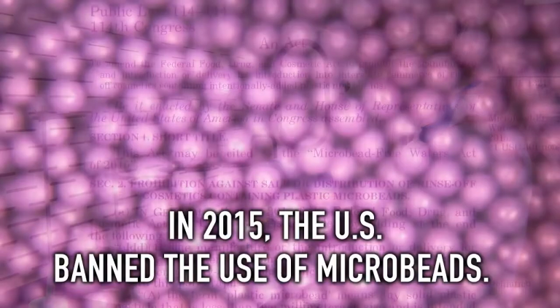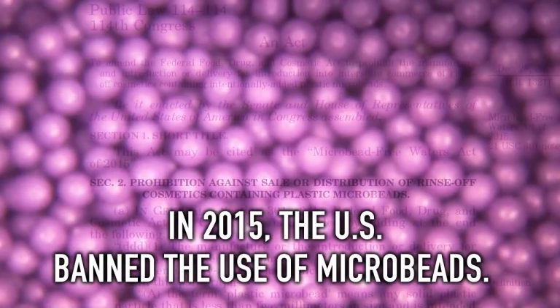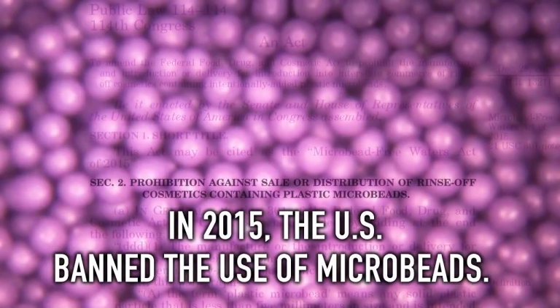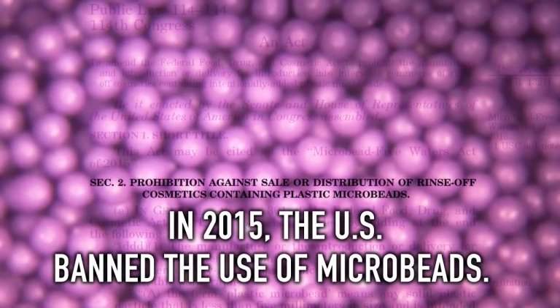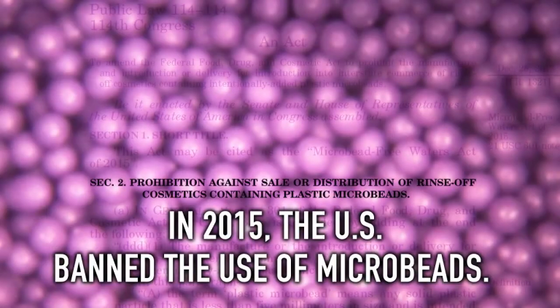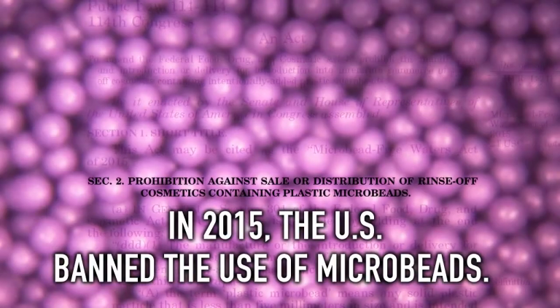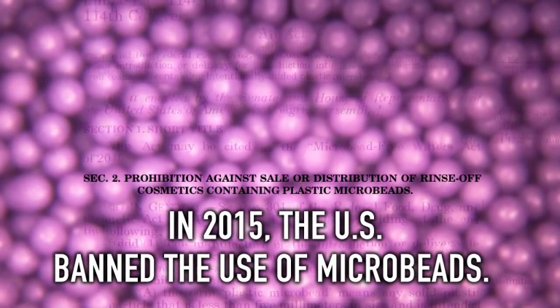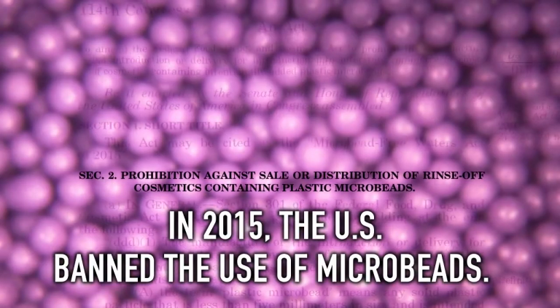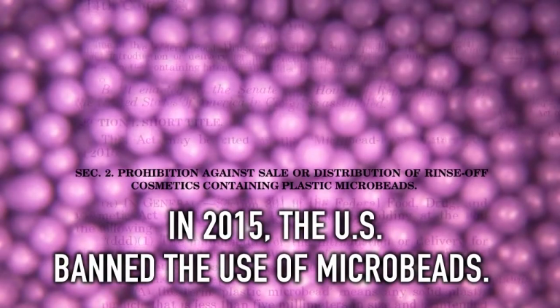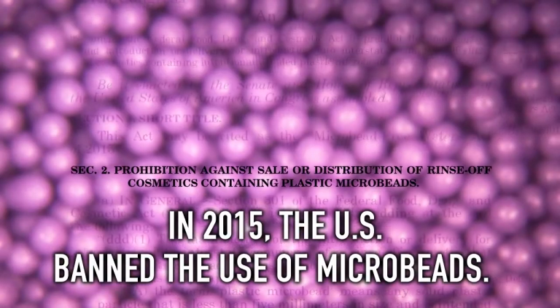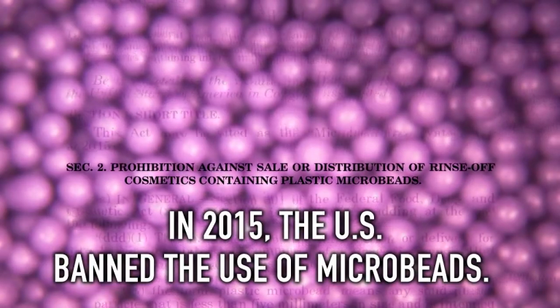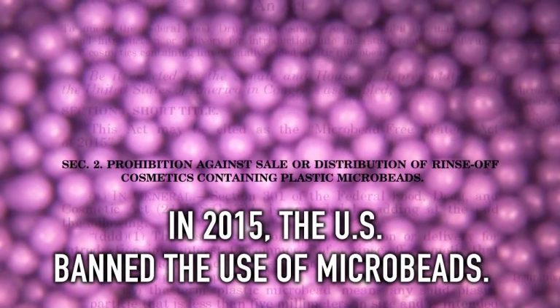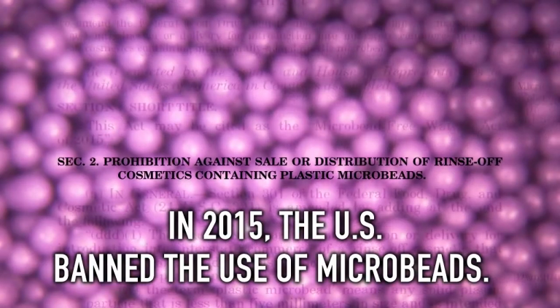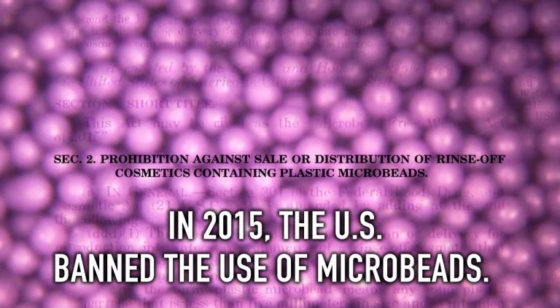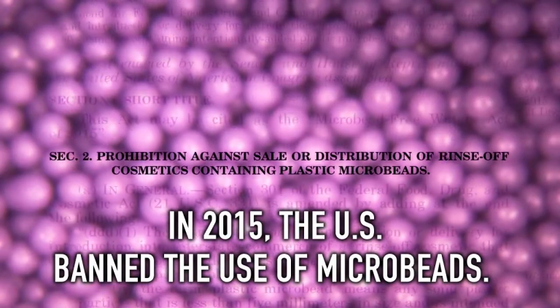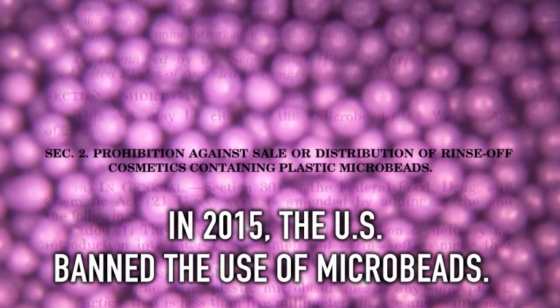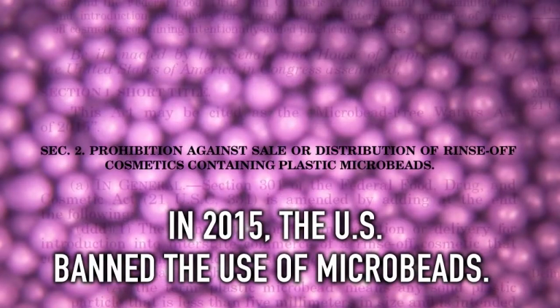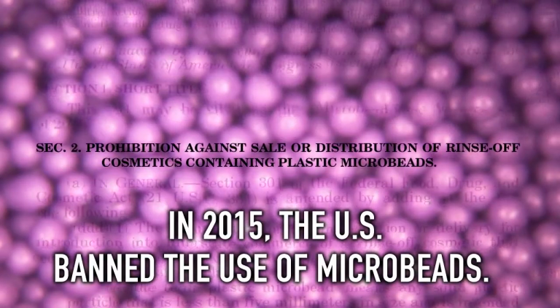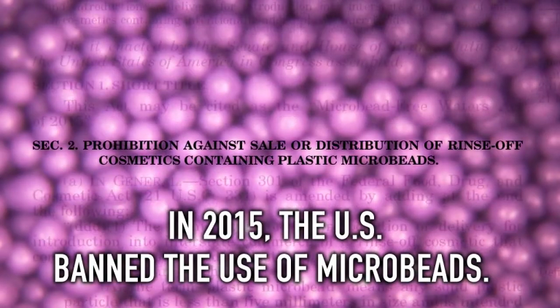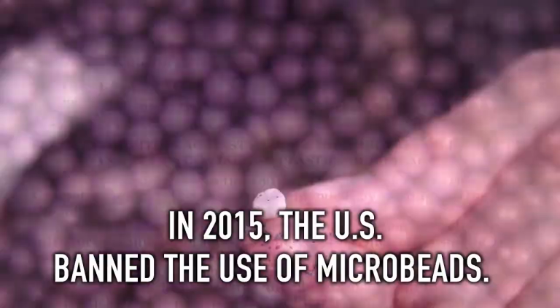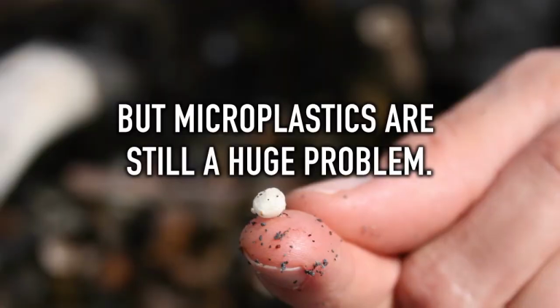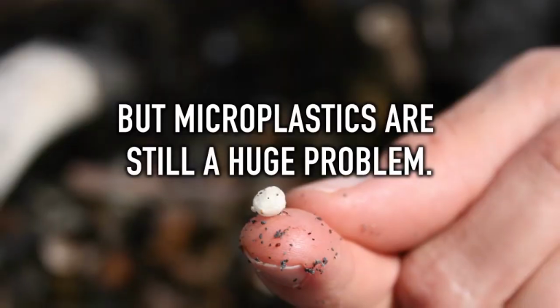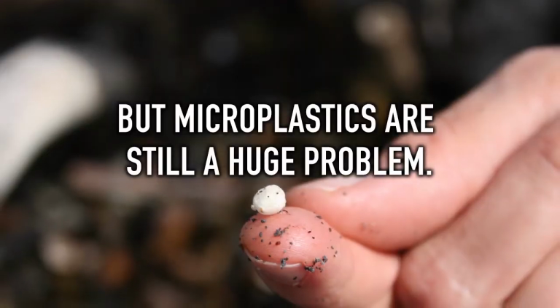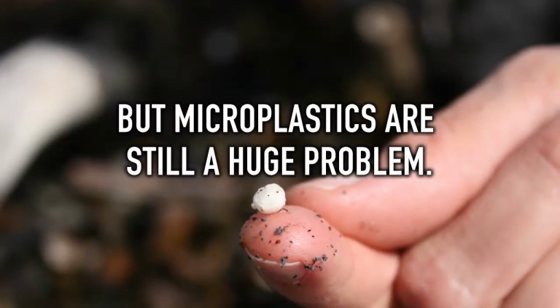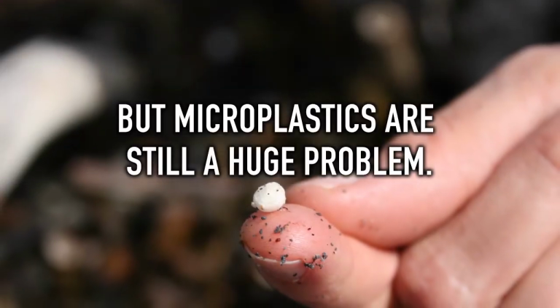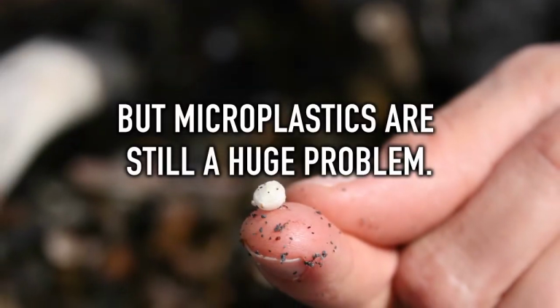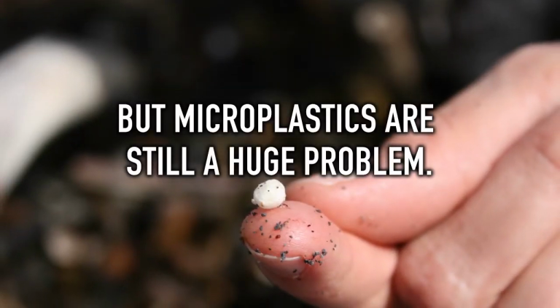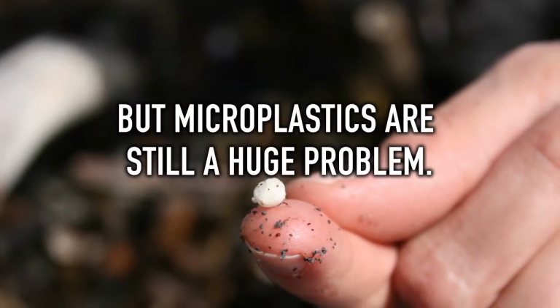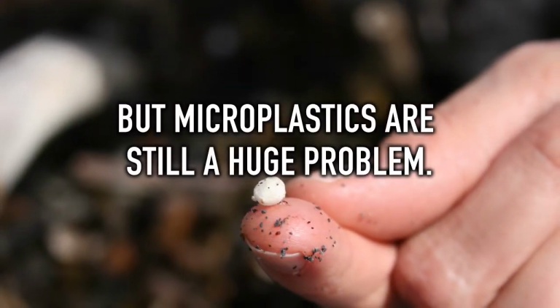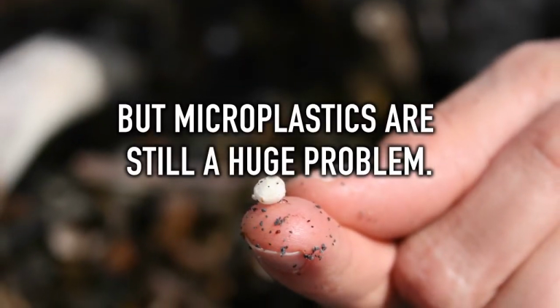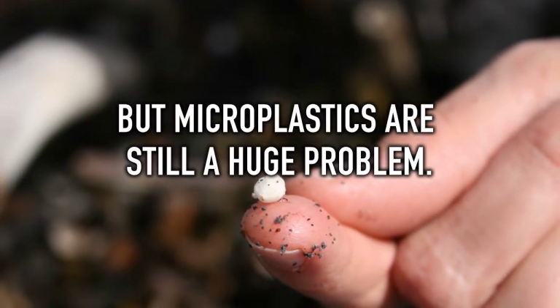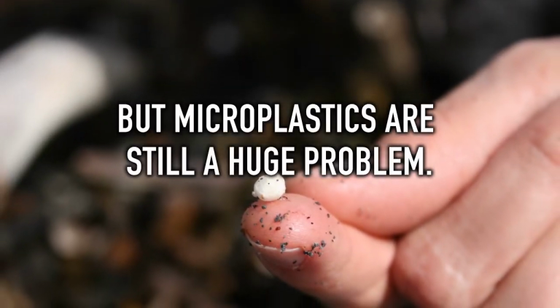In 2015, the U.S. banned the use of microbeads, but microplastics are still a huge problem.